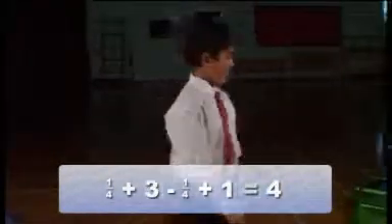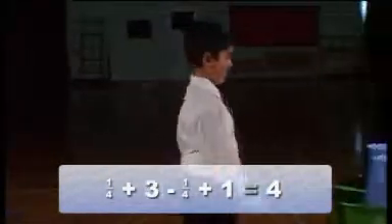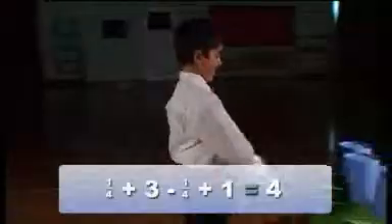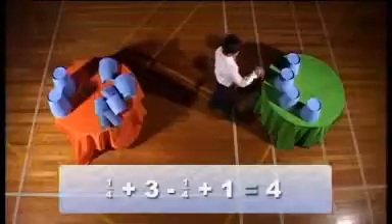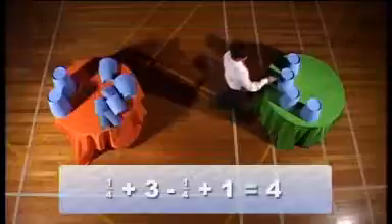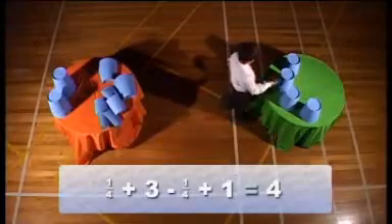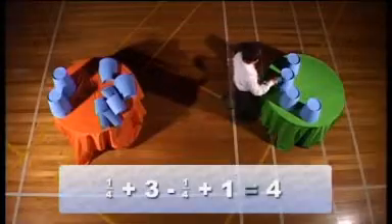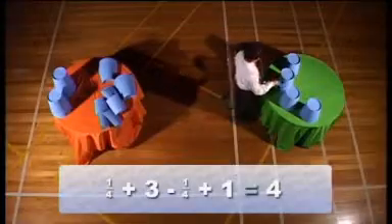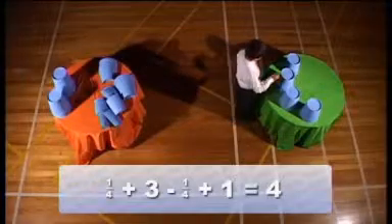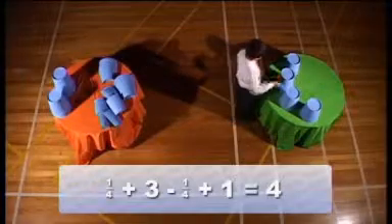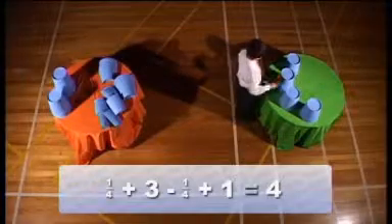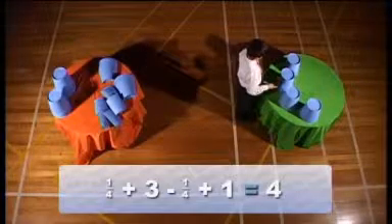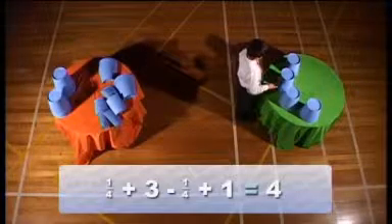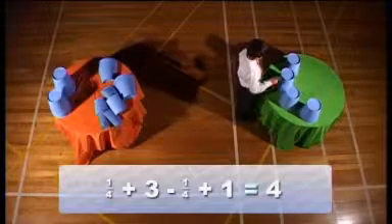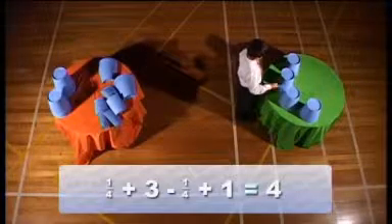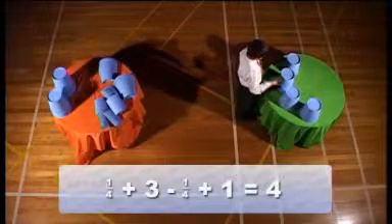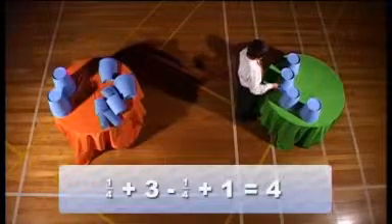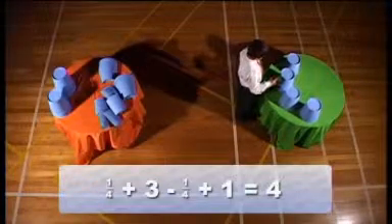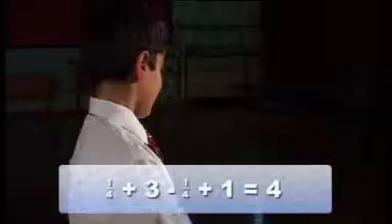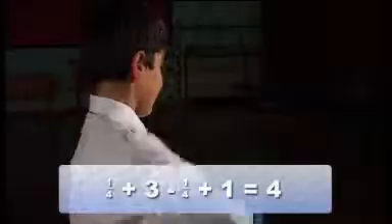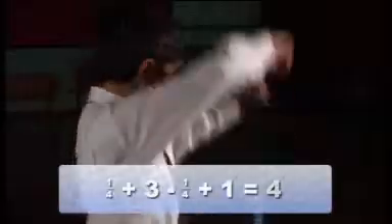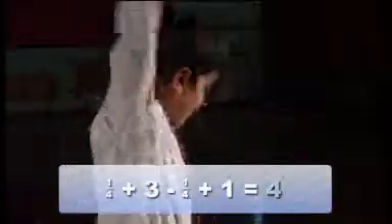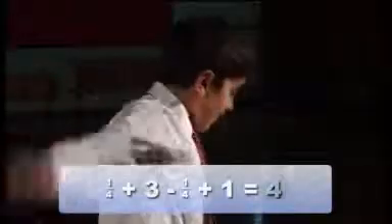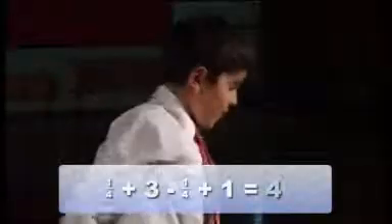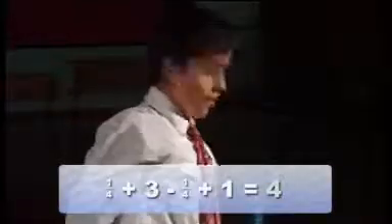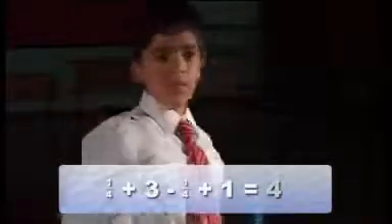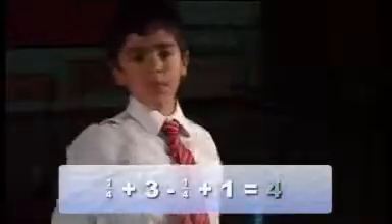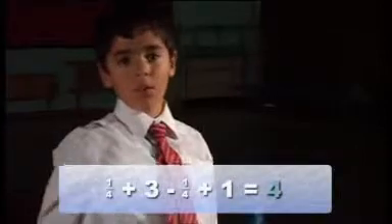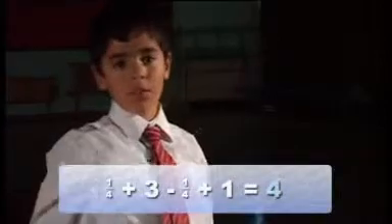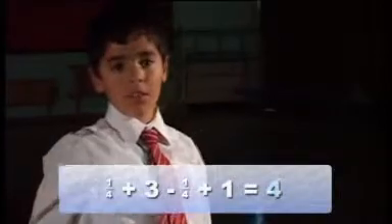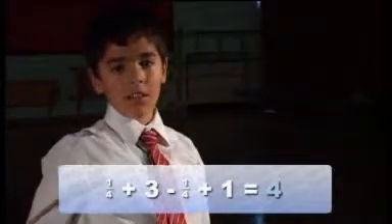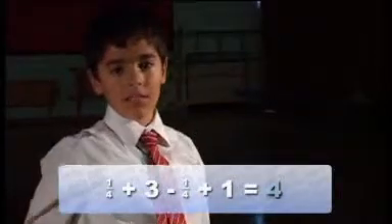Equals. How many are there, Bruno? Four whole cups.